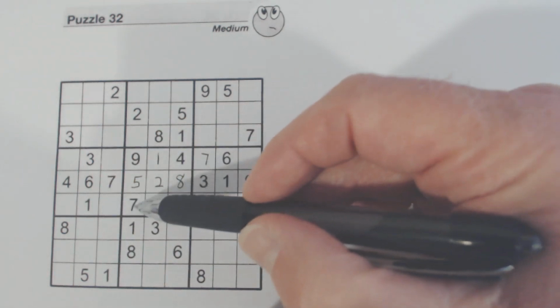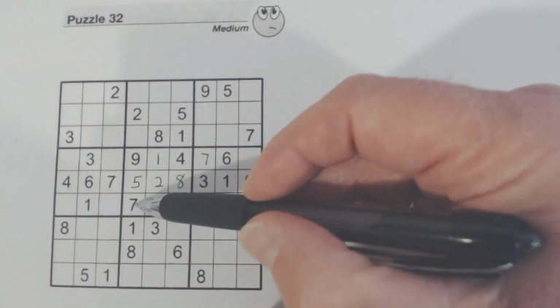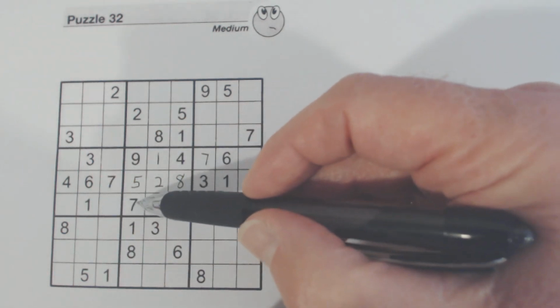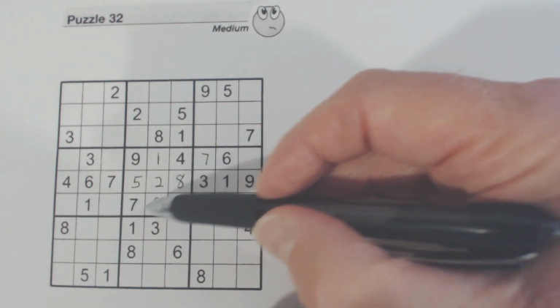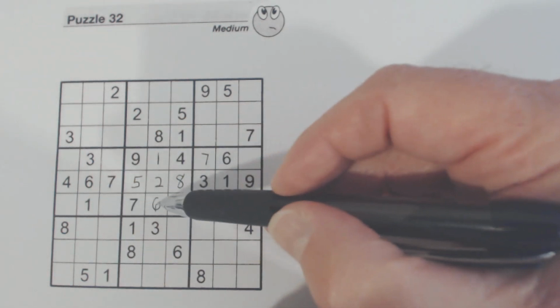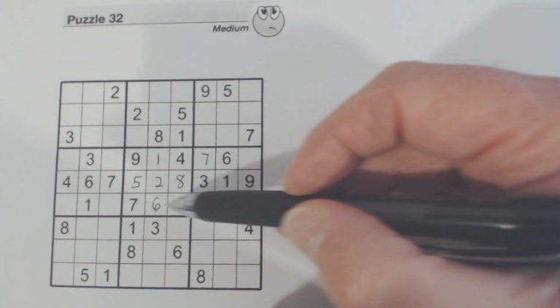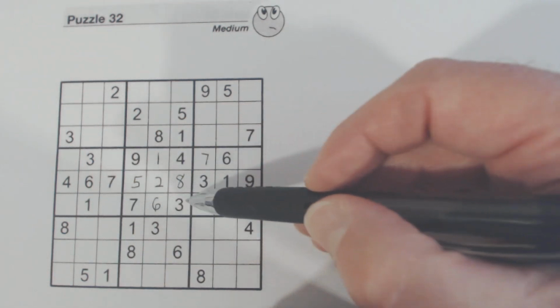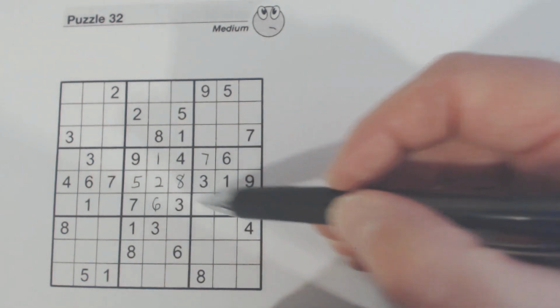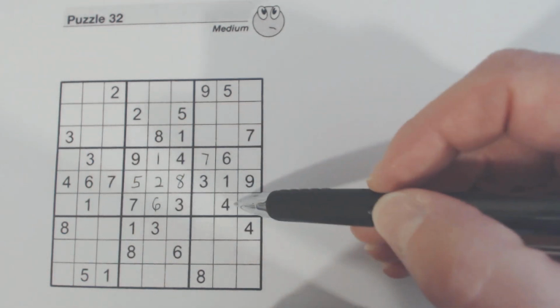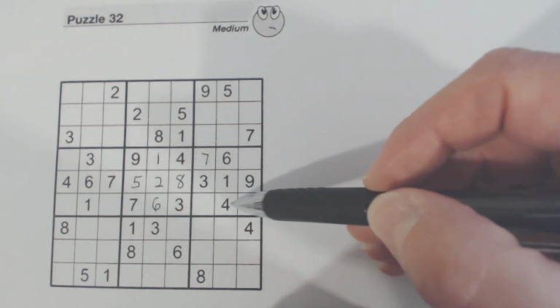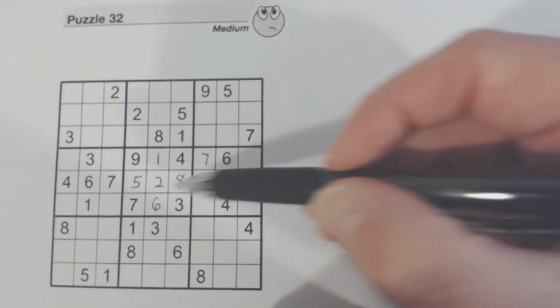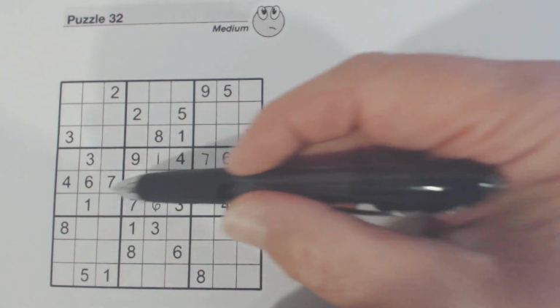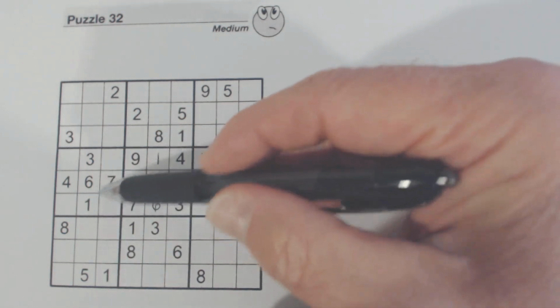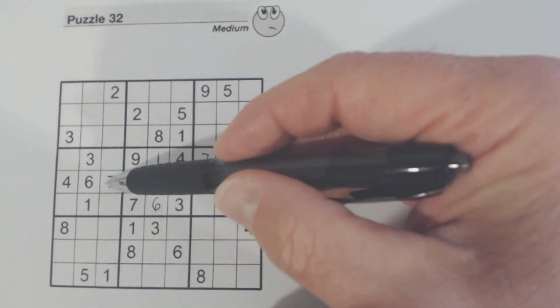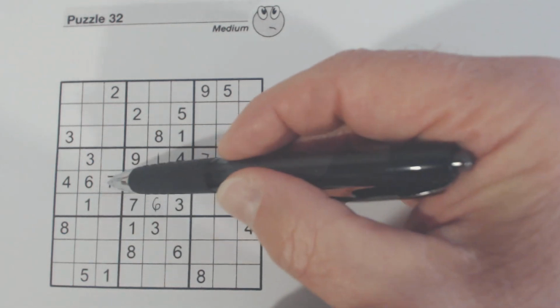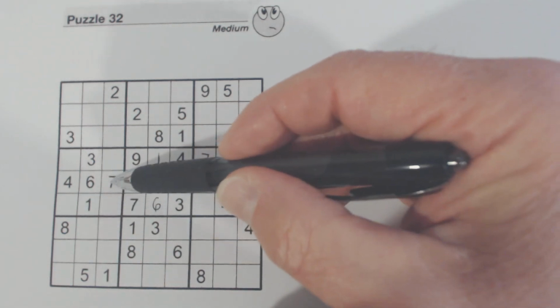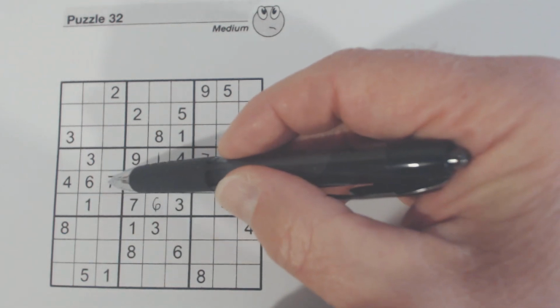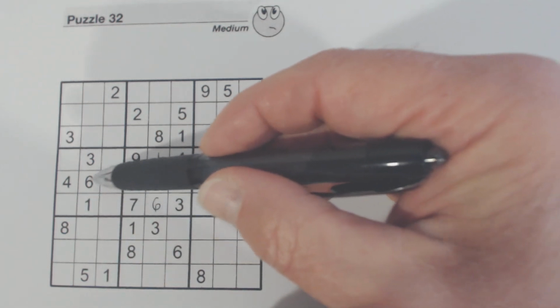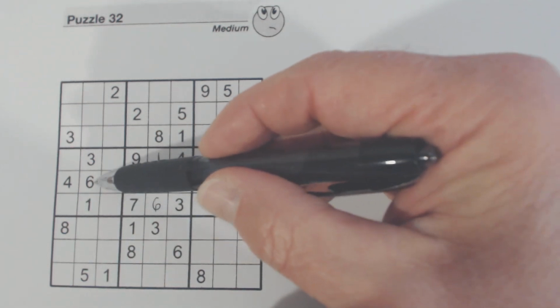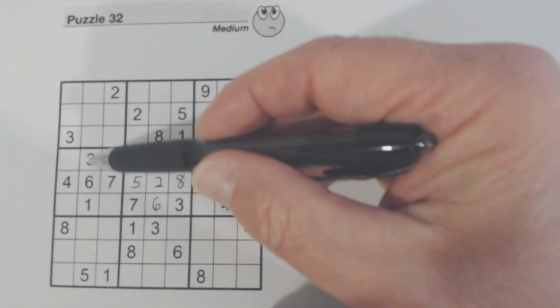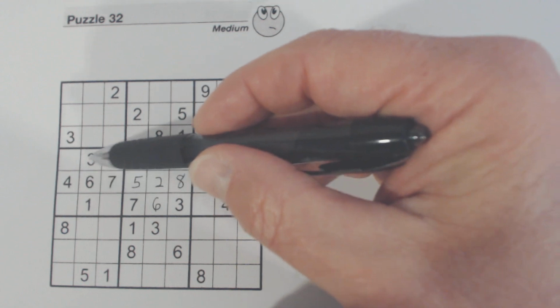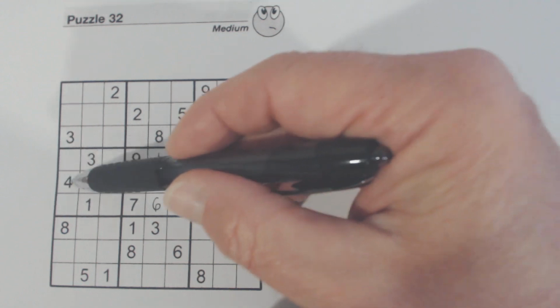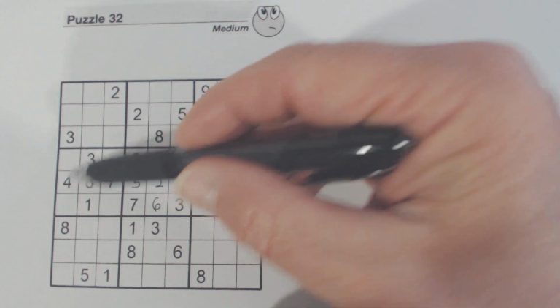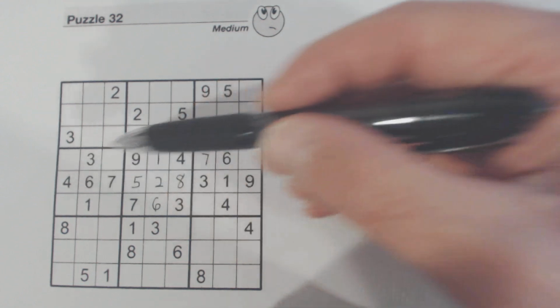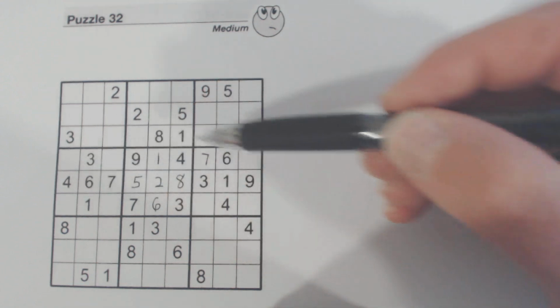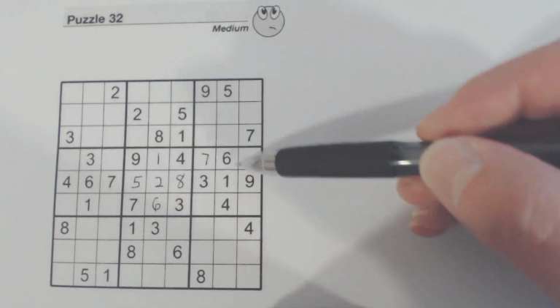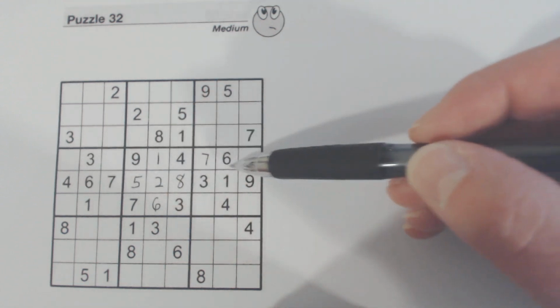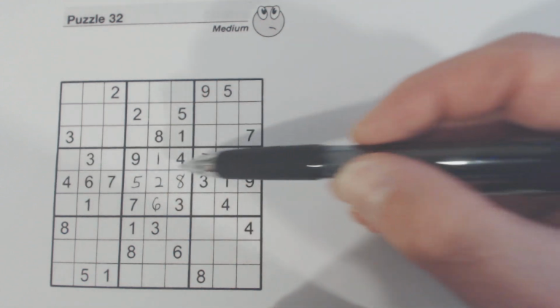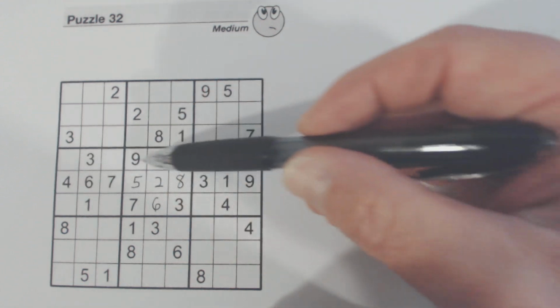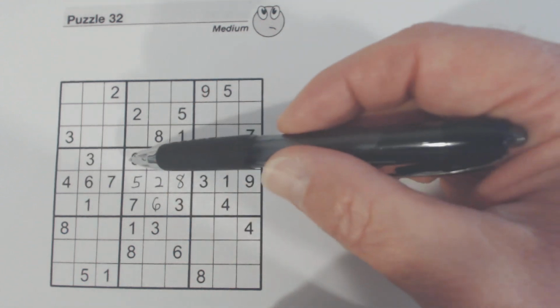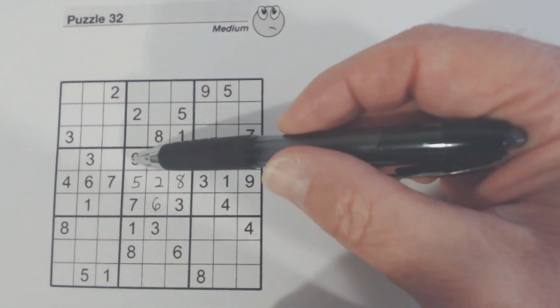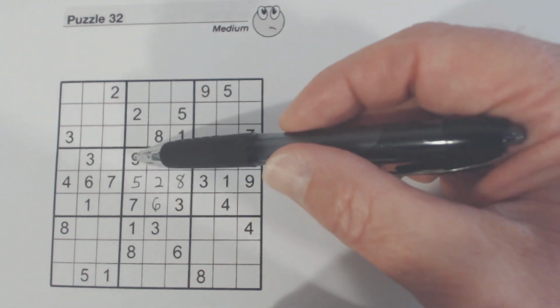Then we can look this way also. We've got a seven, six, three, four — and another seven, six, three, four. We've got all four of those numbers. Nine, one, four, seven, six — we've got a one, four, seven, six. So one of these is a nine here.